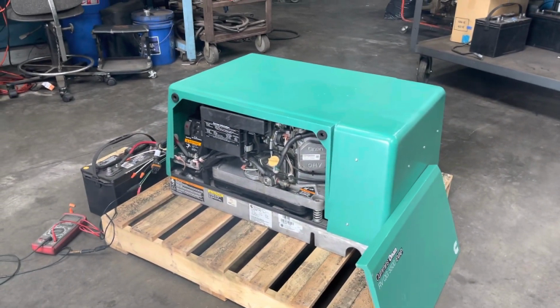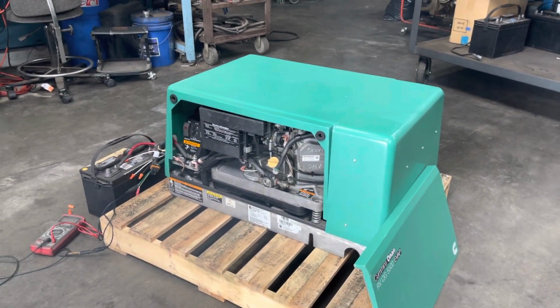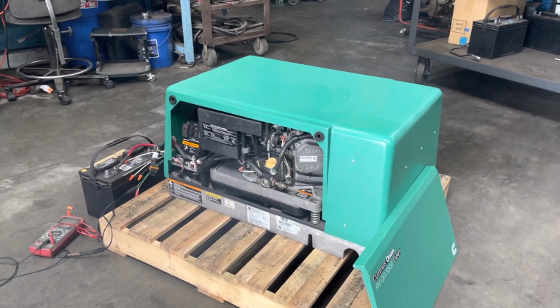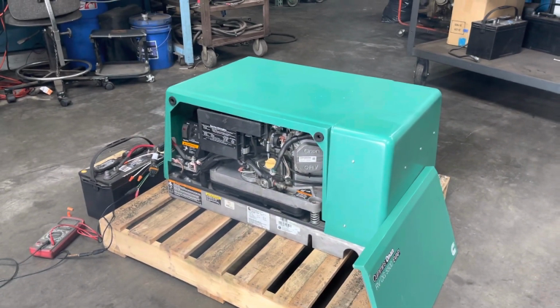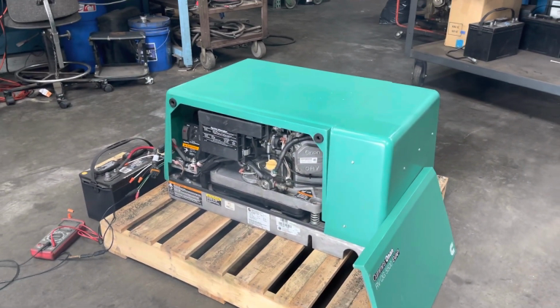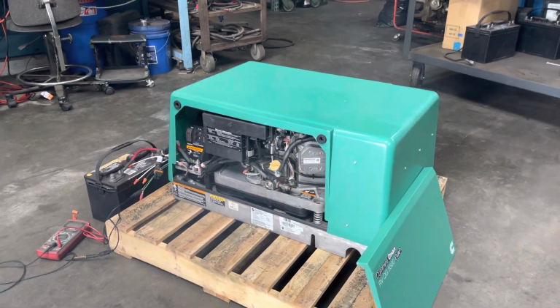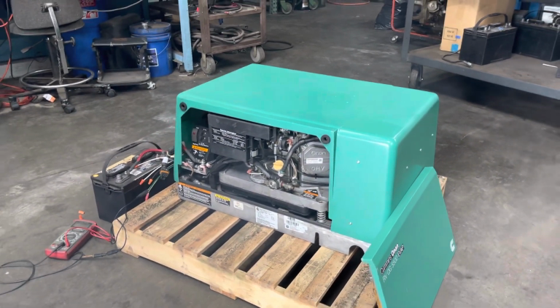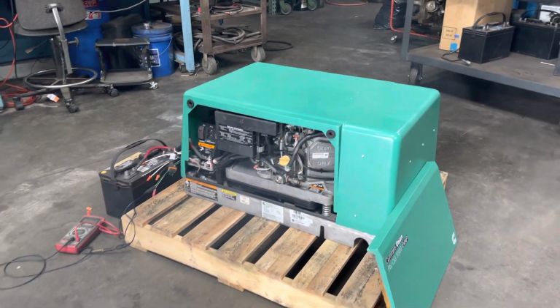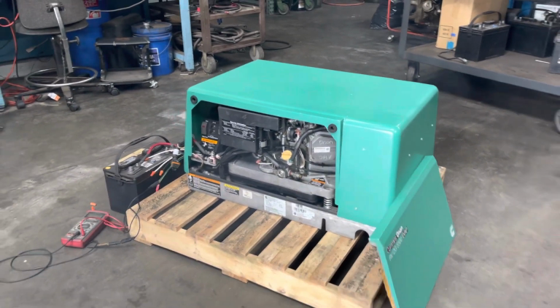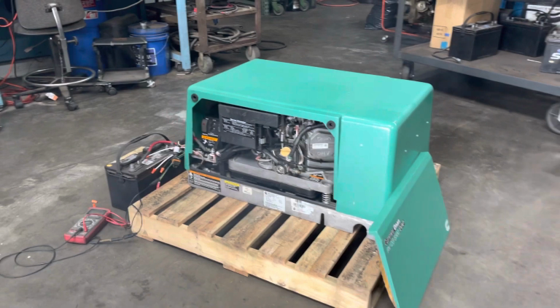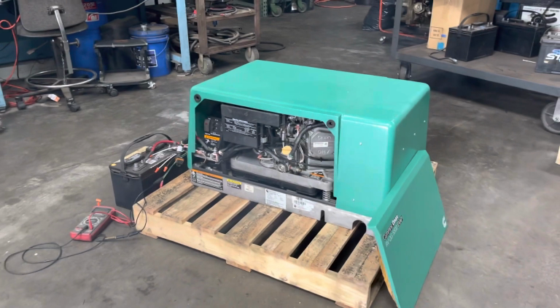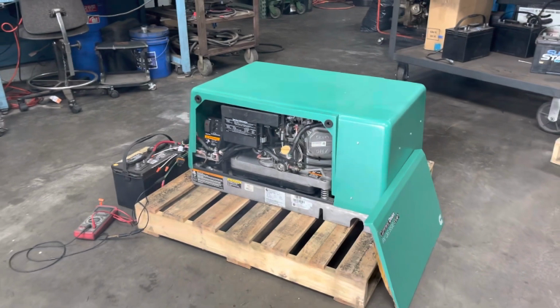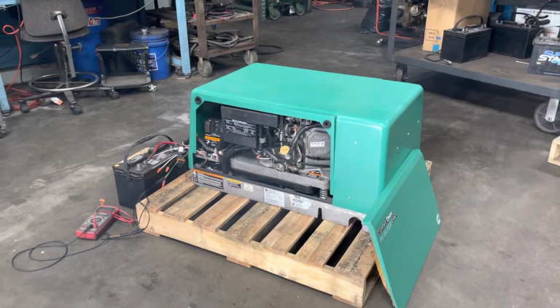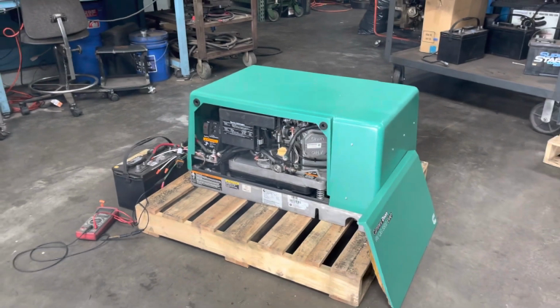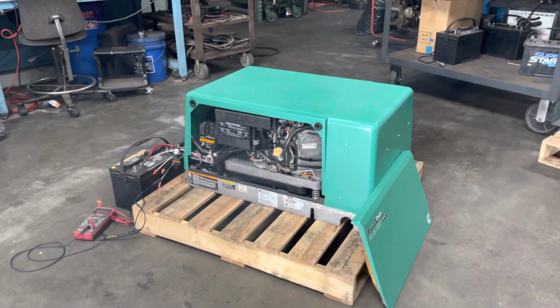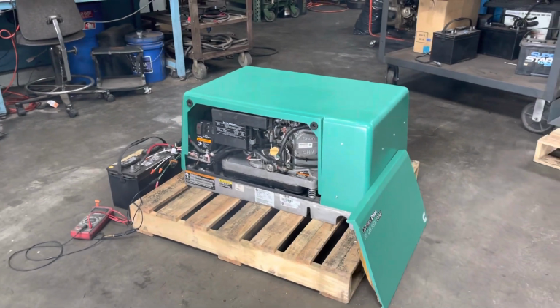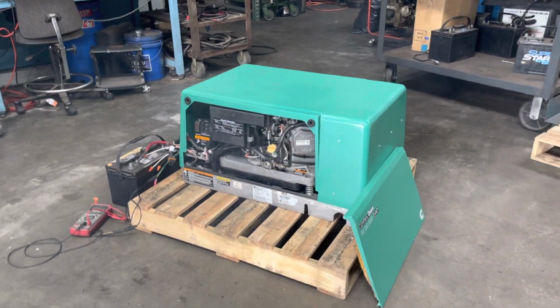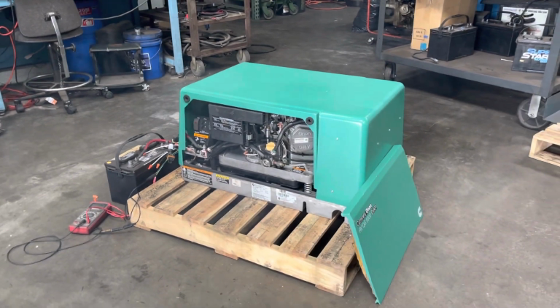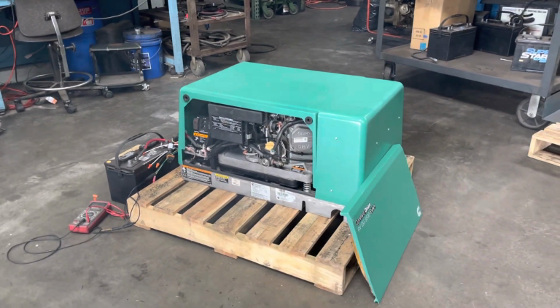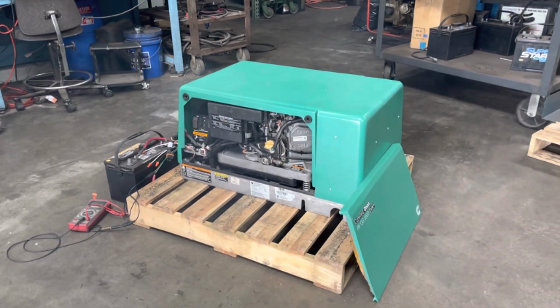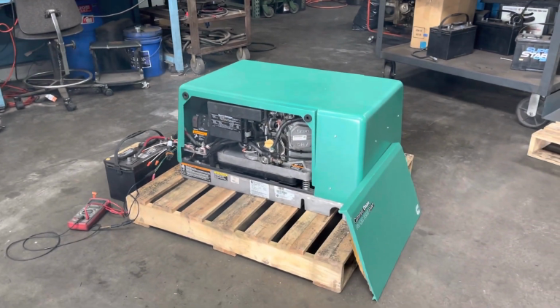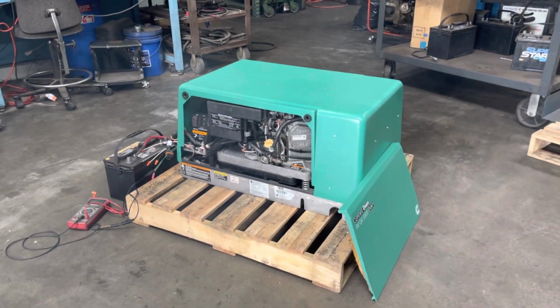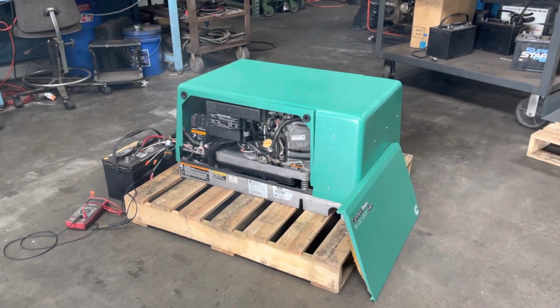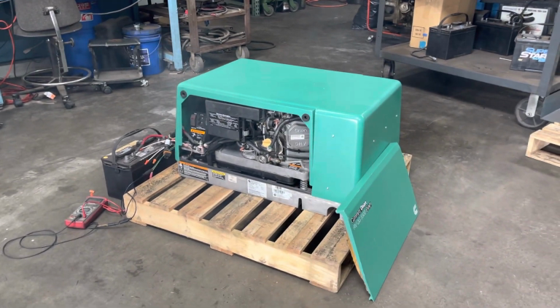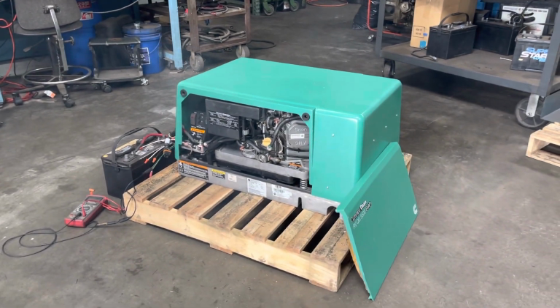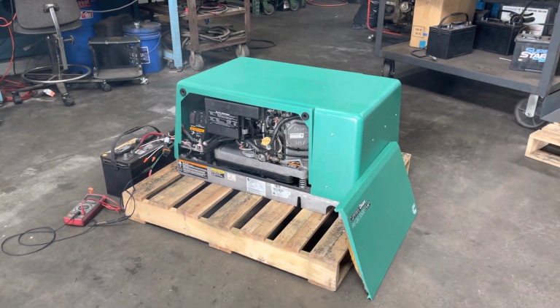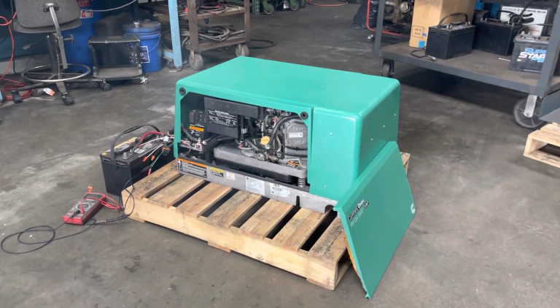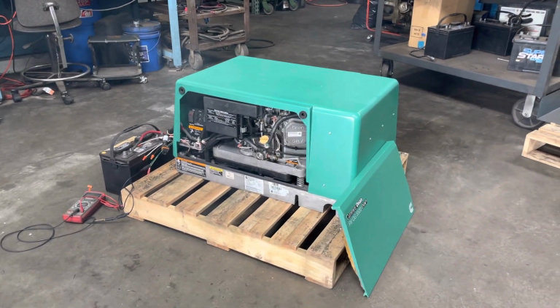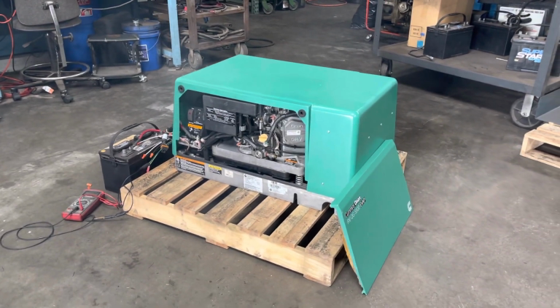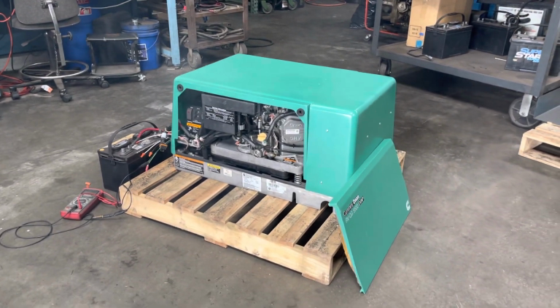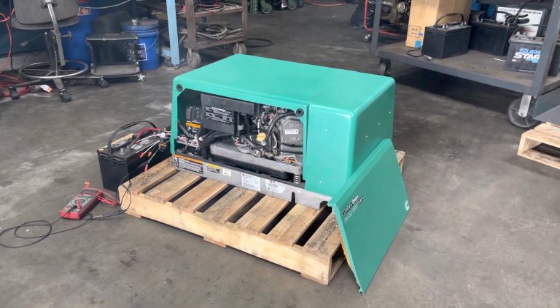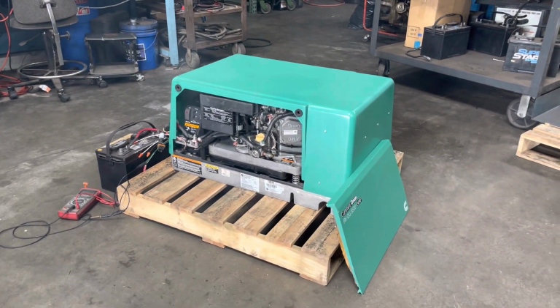Okay, that is the Cummins Onan generator, being sold as-is.